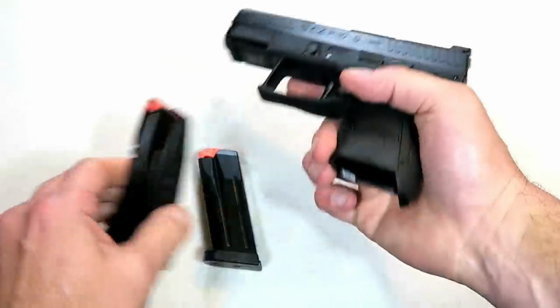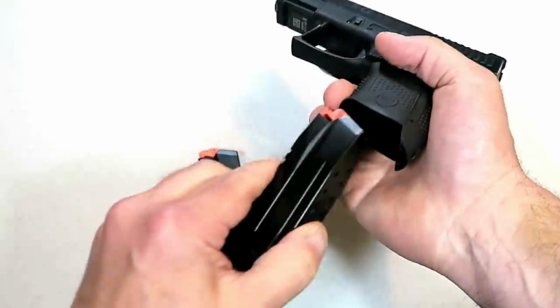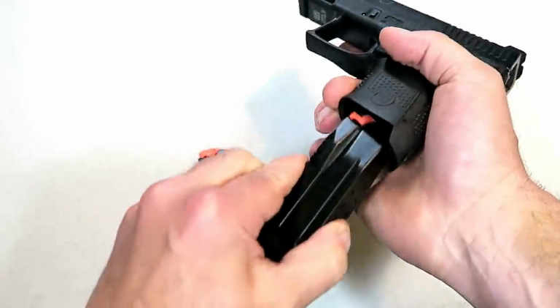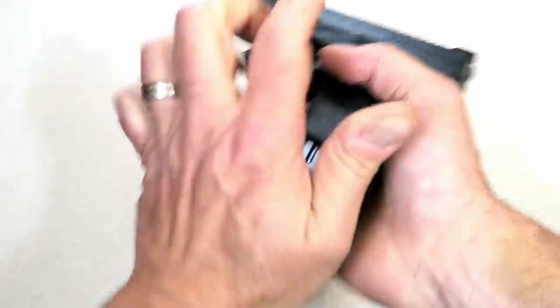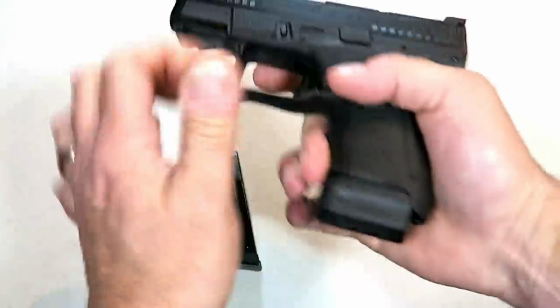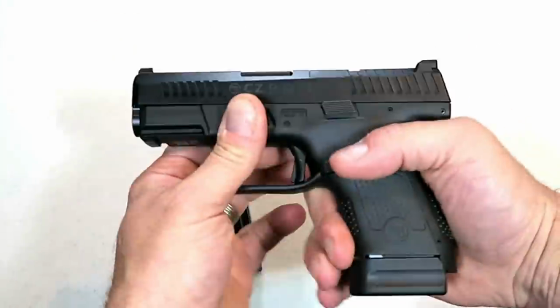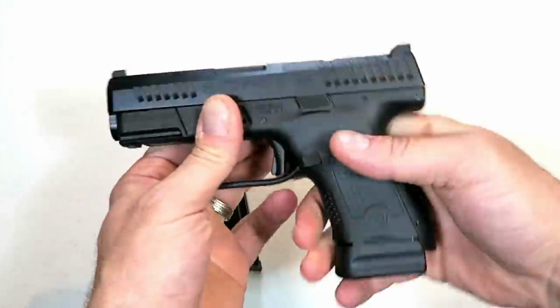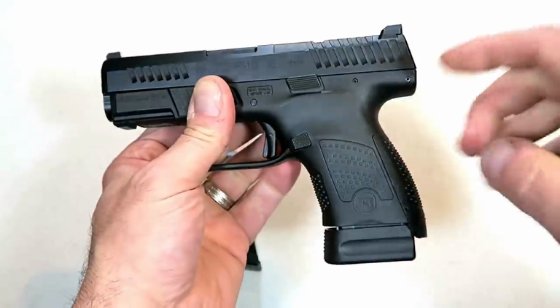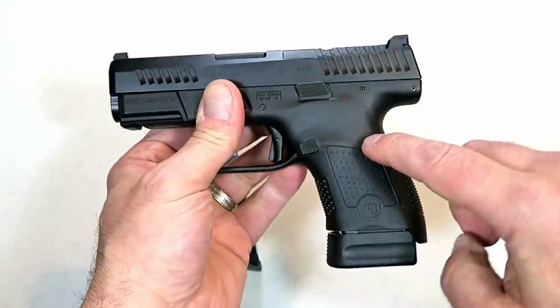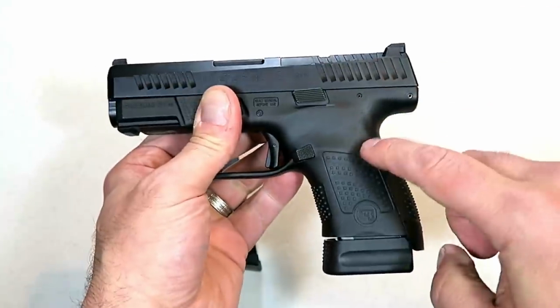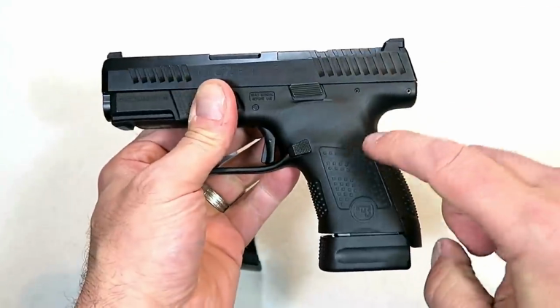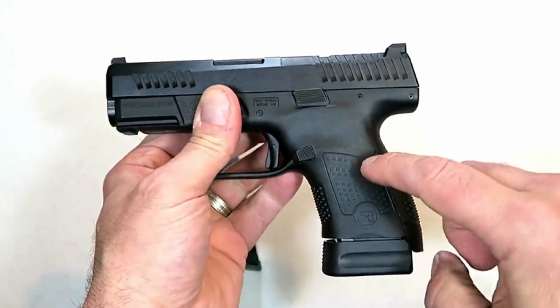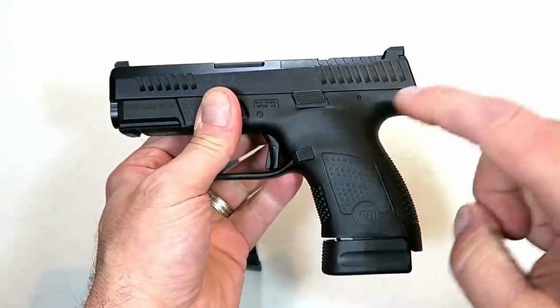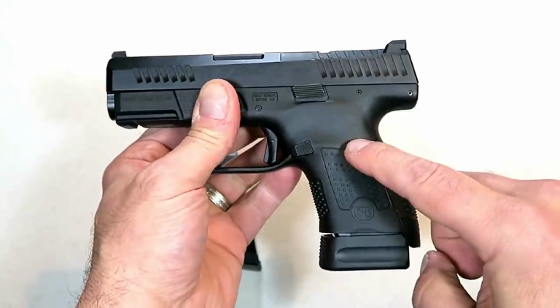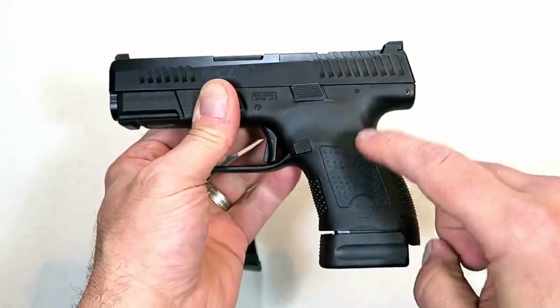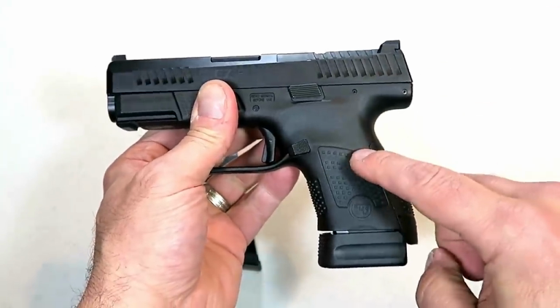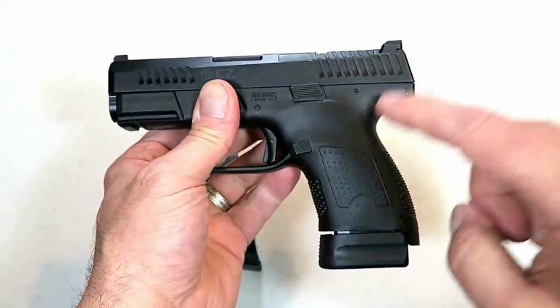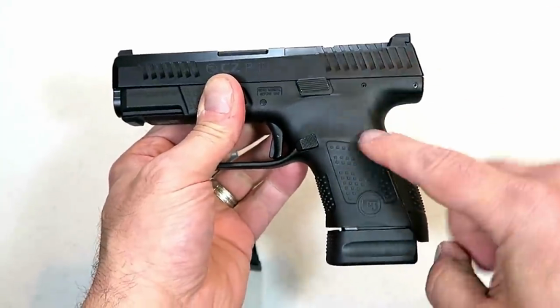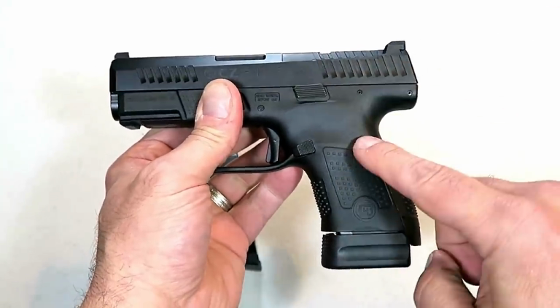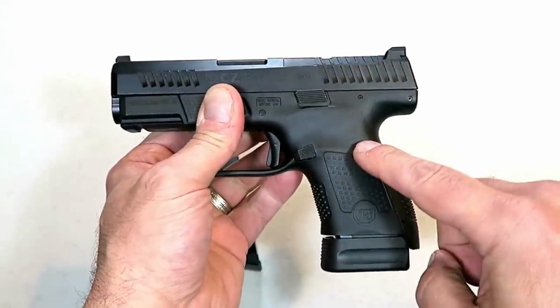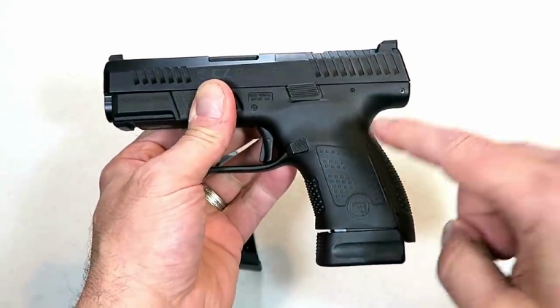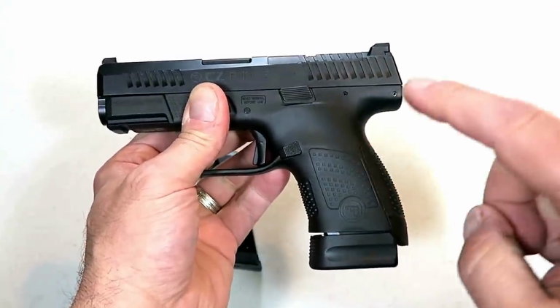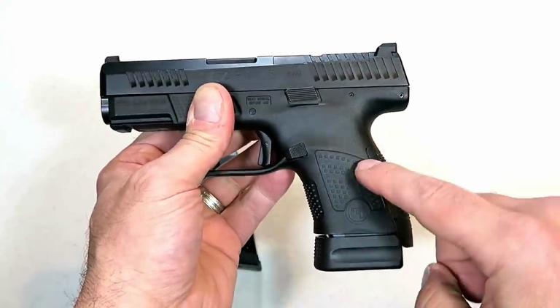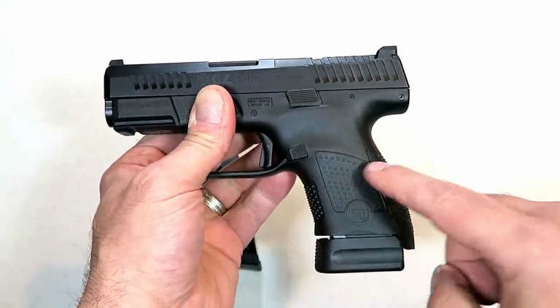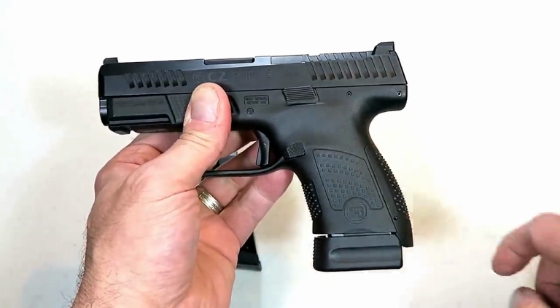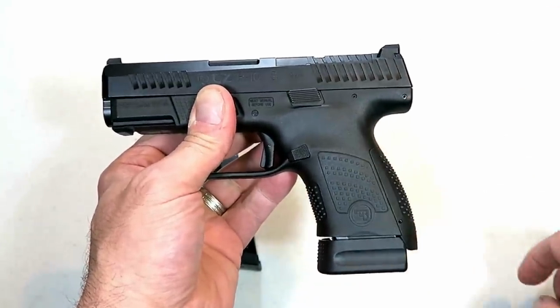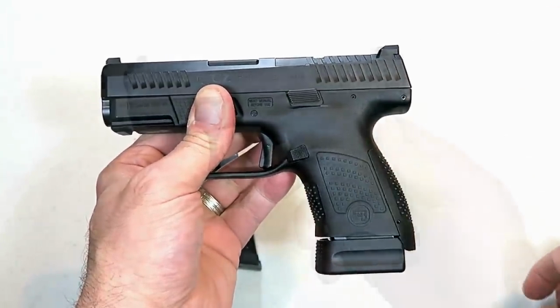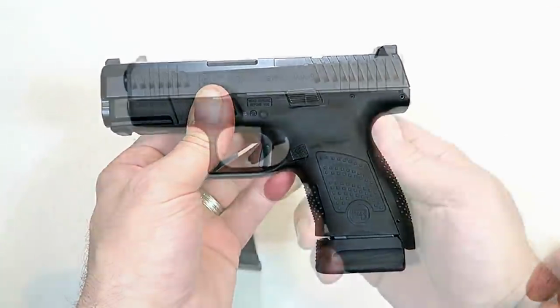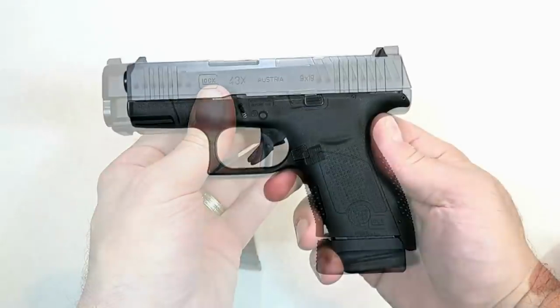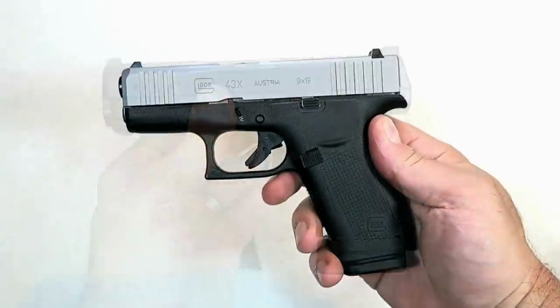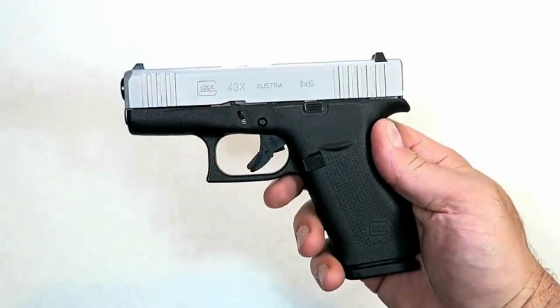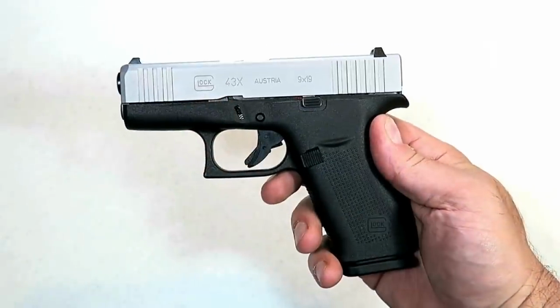Very comfortable with a 3.5-inch barrel. It's CZ, so it's very smooth, very reliable, very accurate. What a nice gun that CZ came up with — the P10S. They could not have done a better job for 2019.